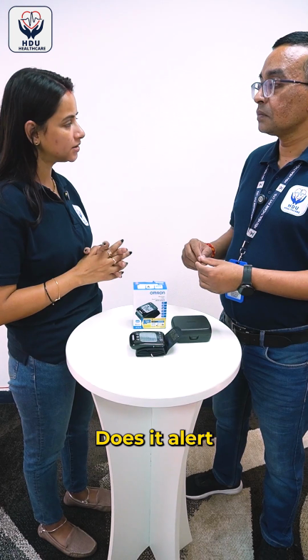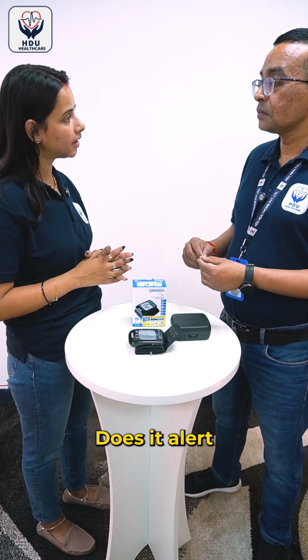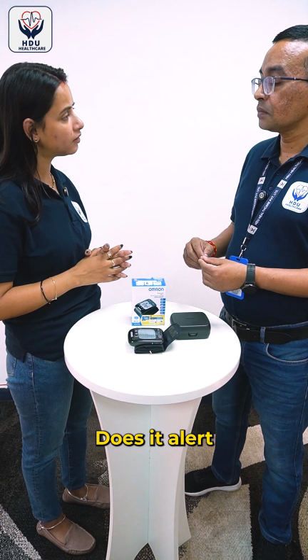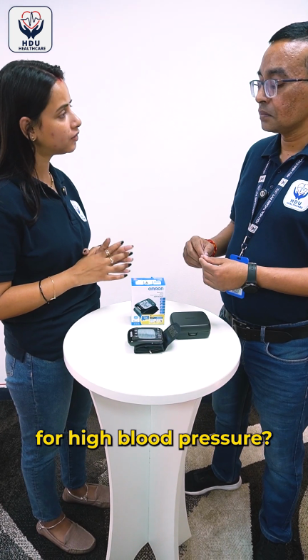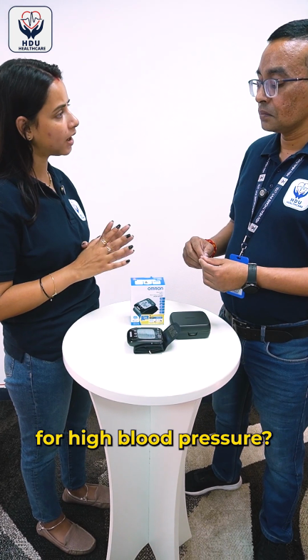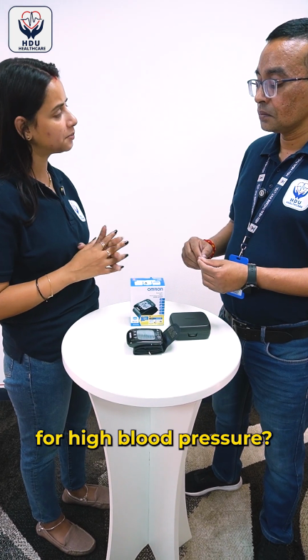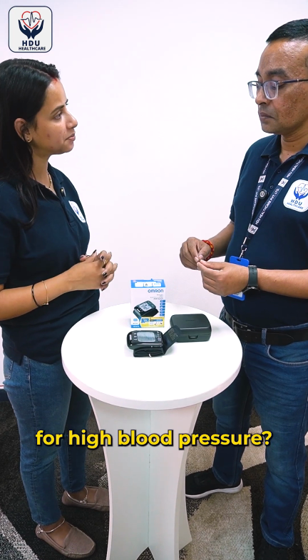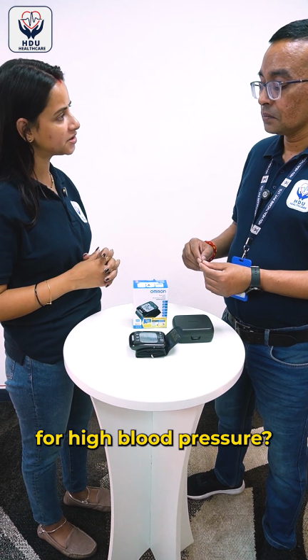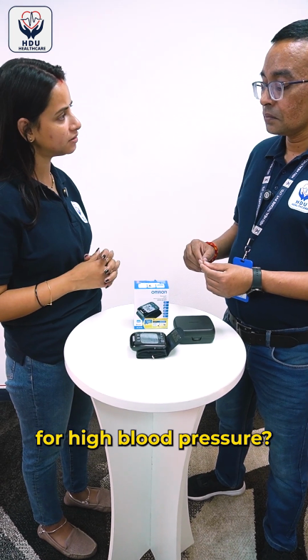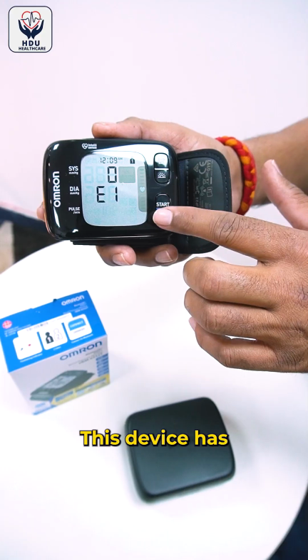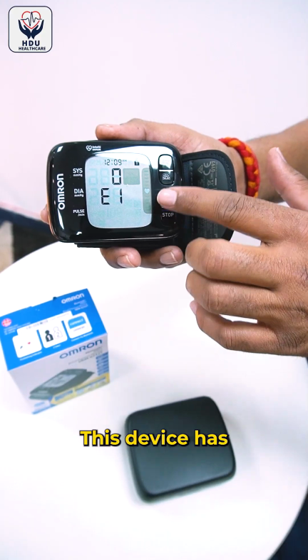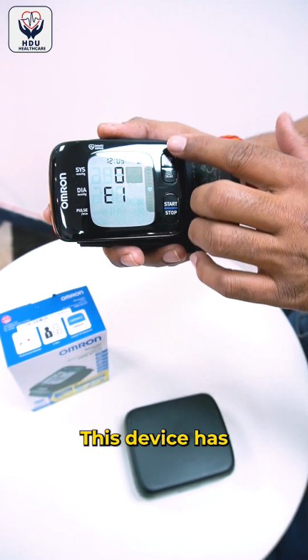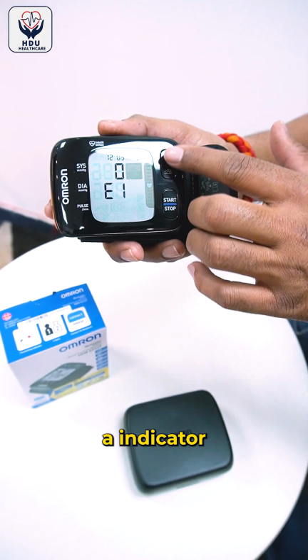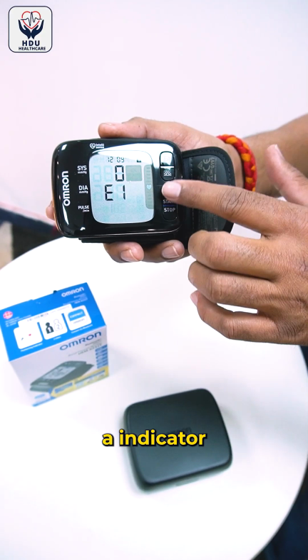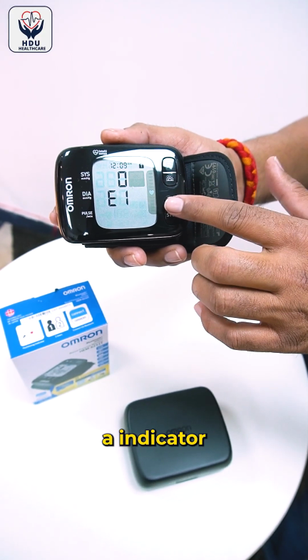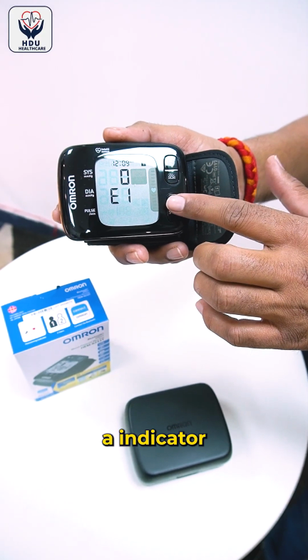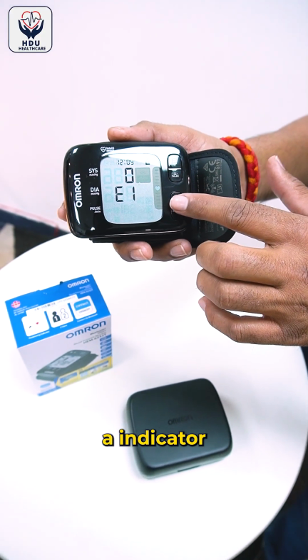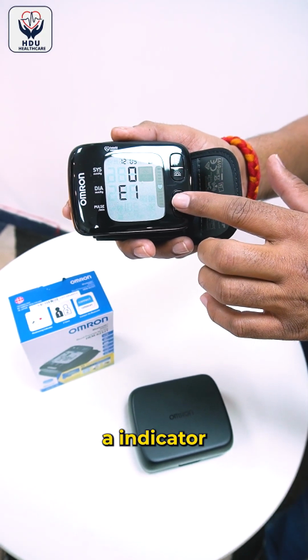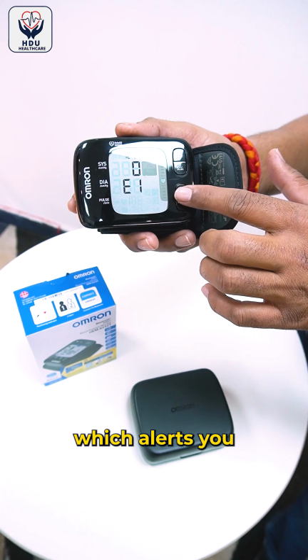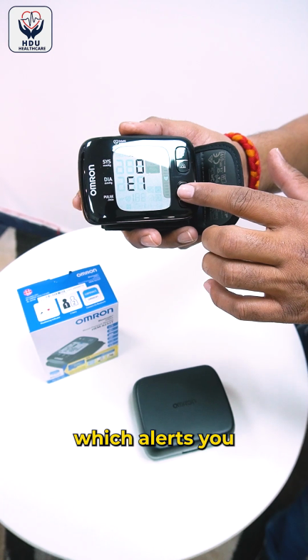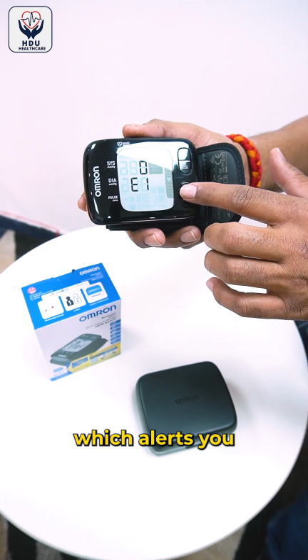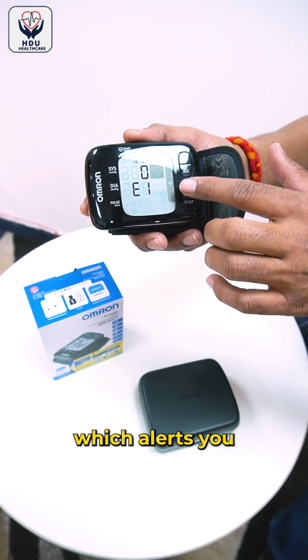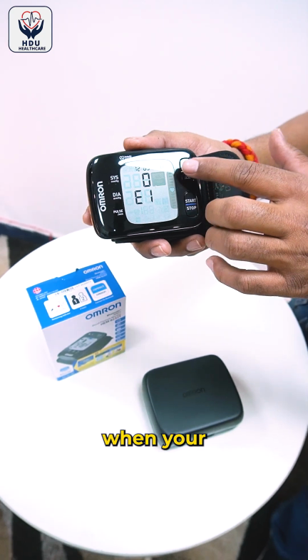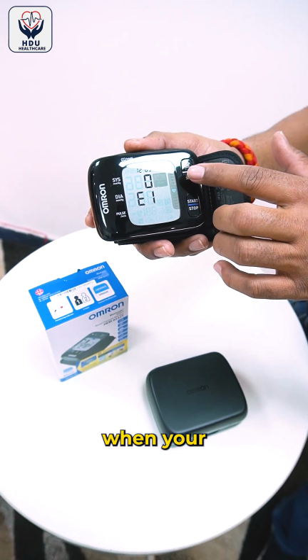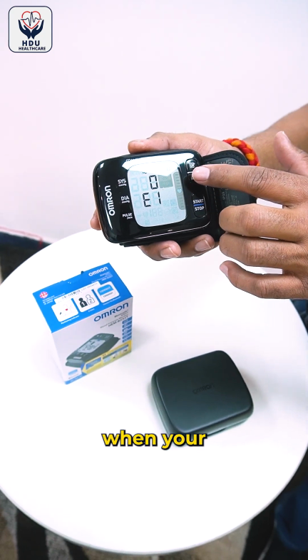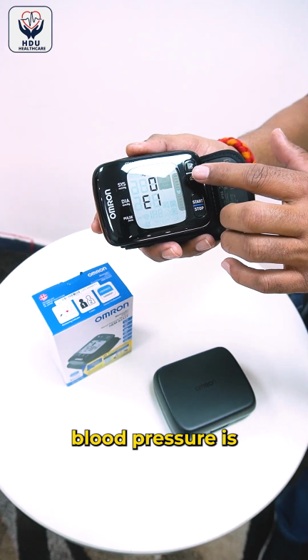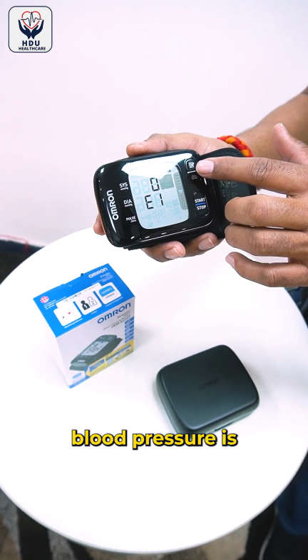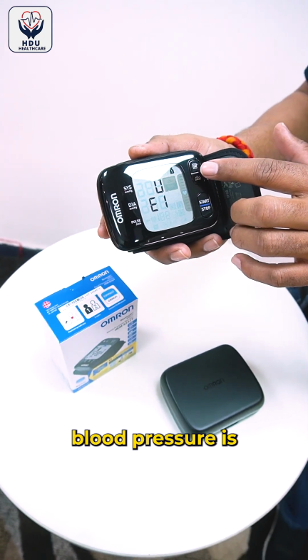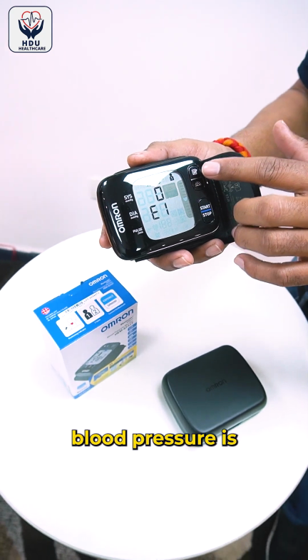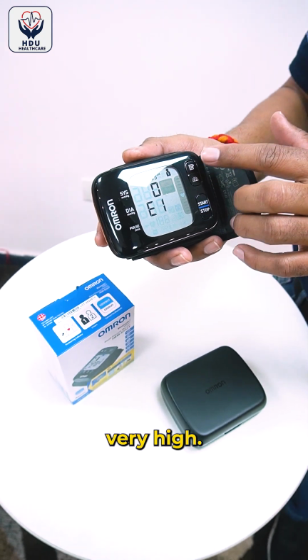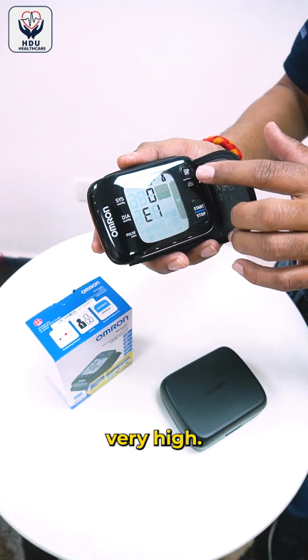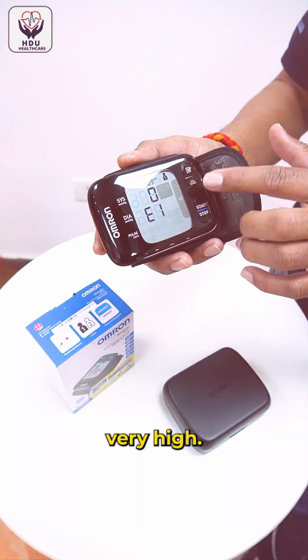Does it alert for high blood pressure? This device has an indicator which alerts you when your blood pressure is very high.